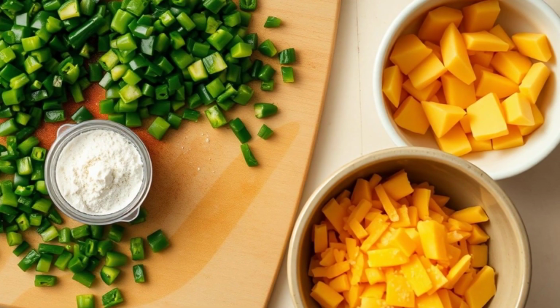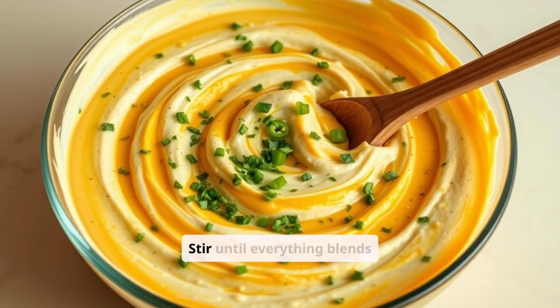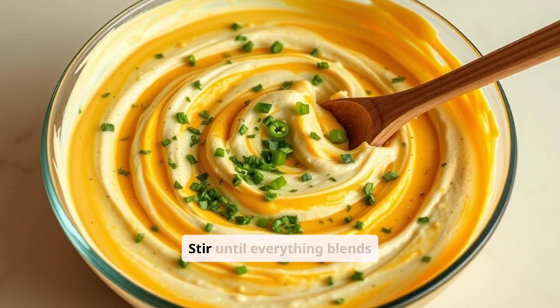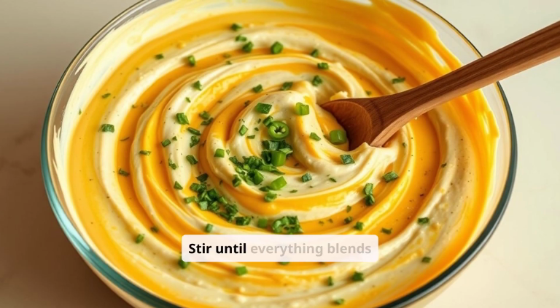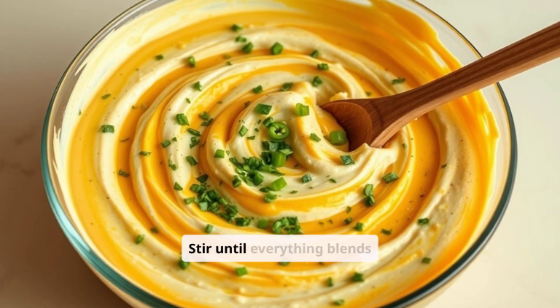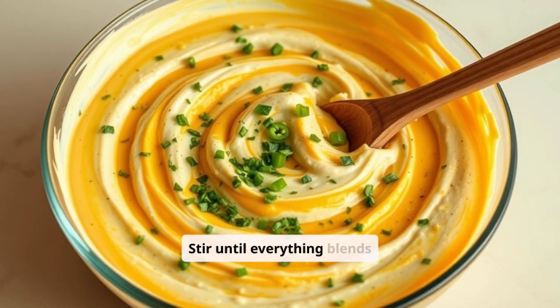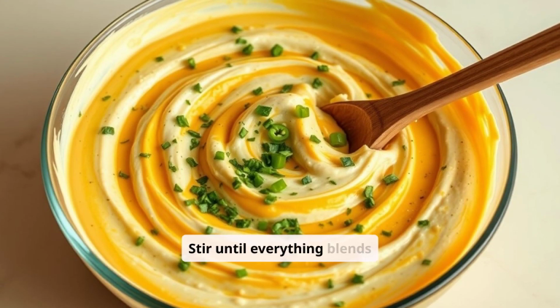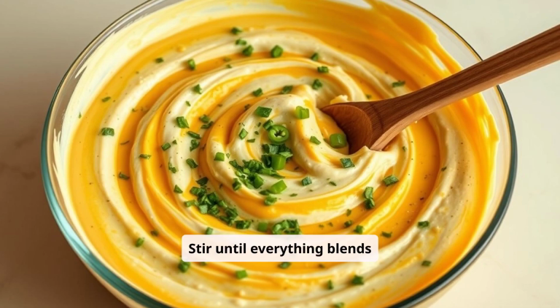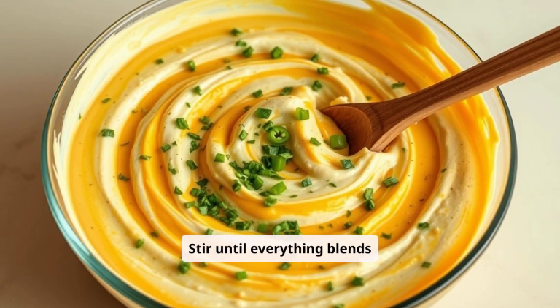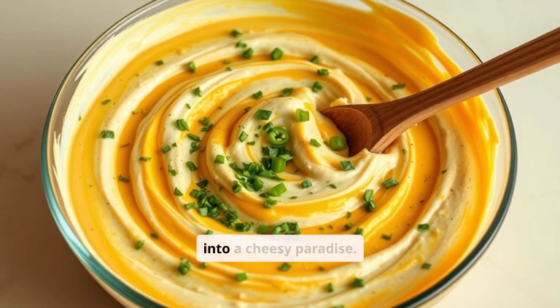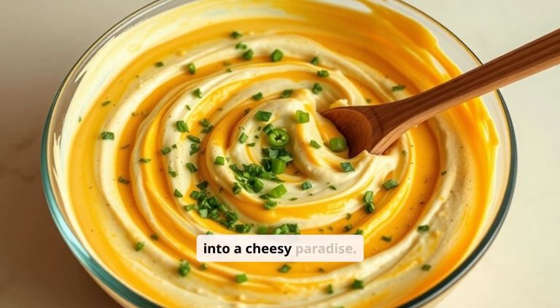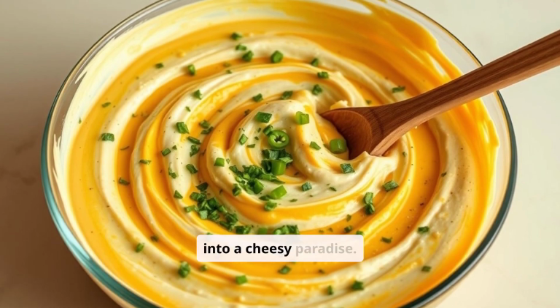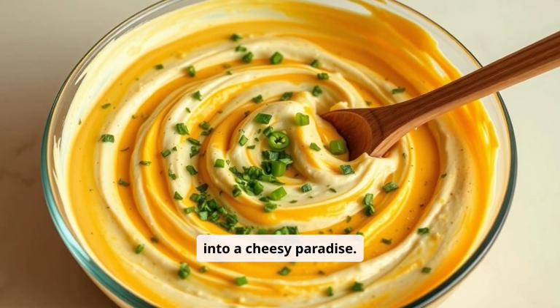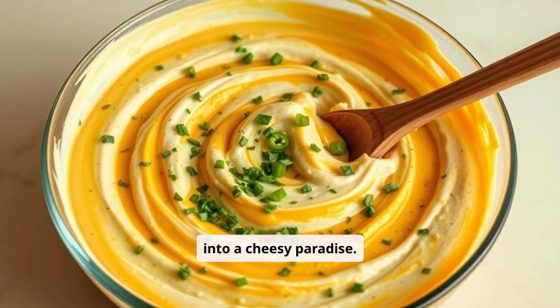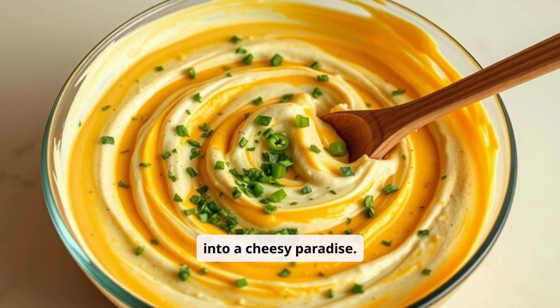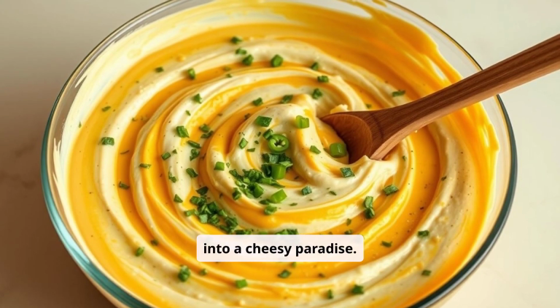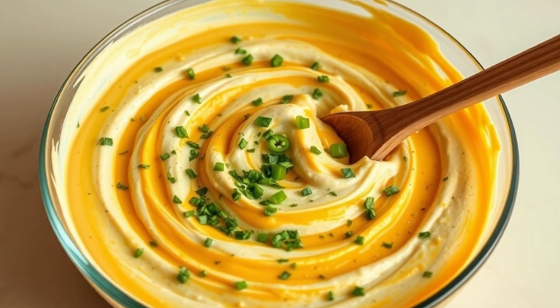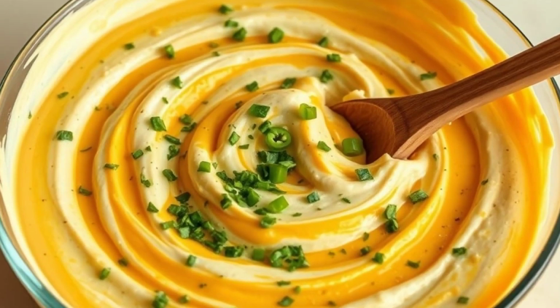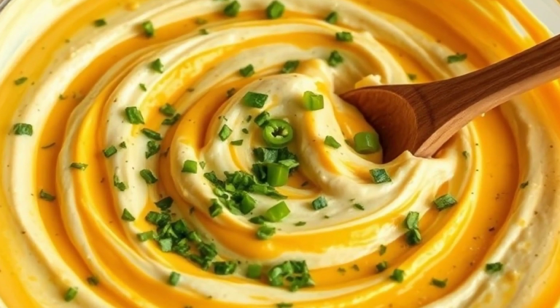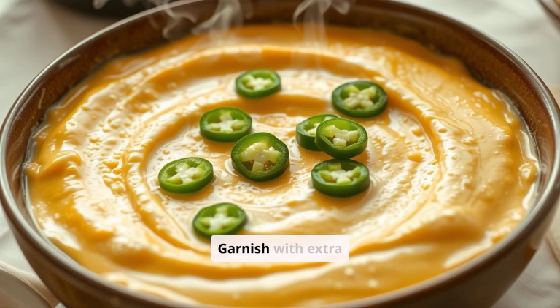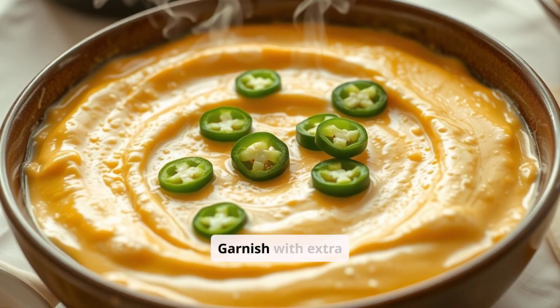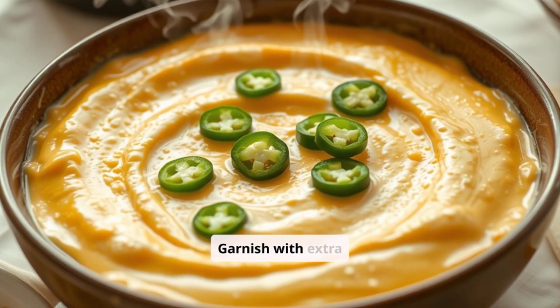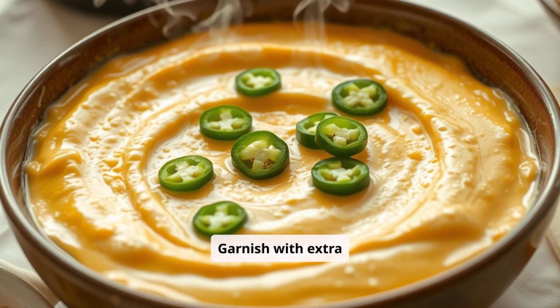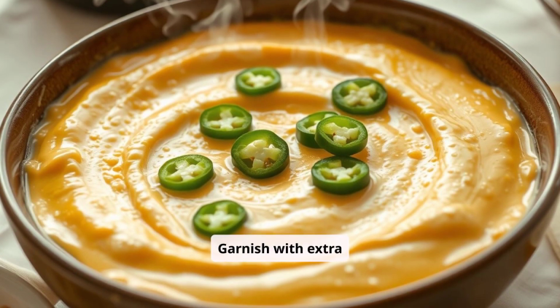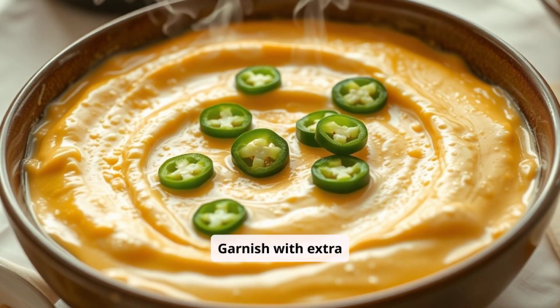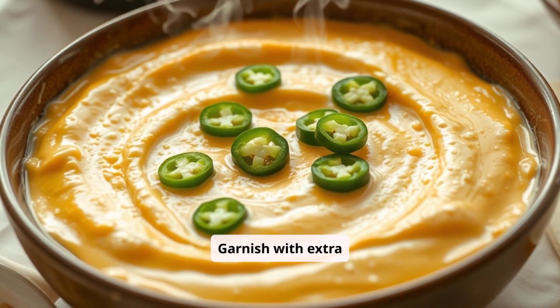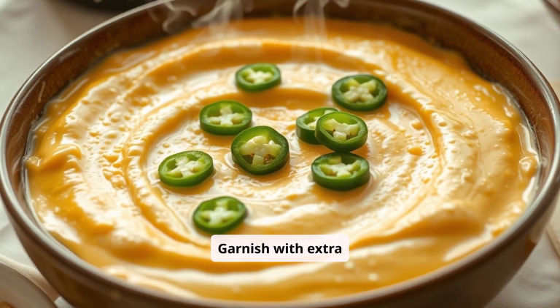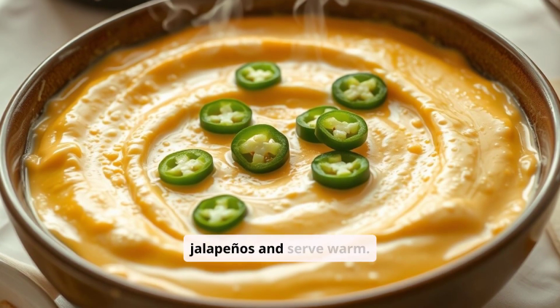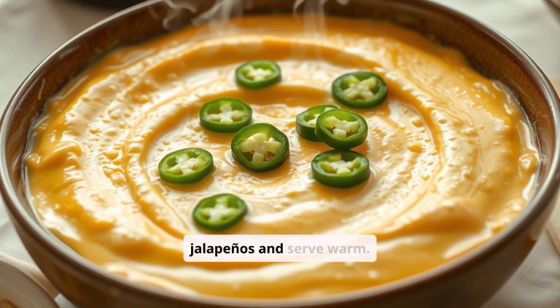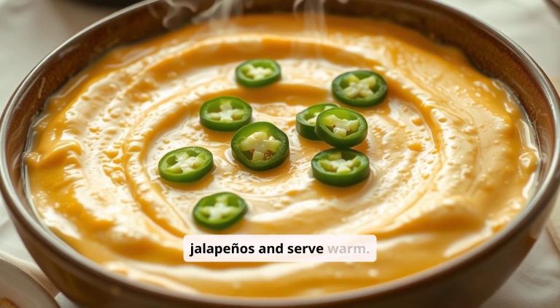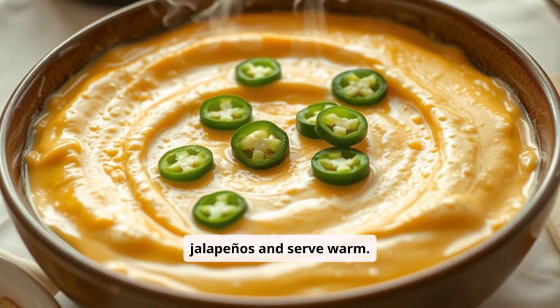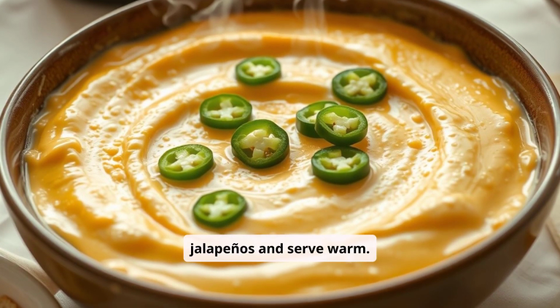Stir until everything blends into a cheesy paradise. Garnish with extra jalapeños and serve warm.